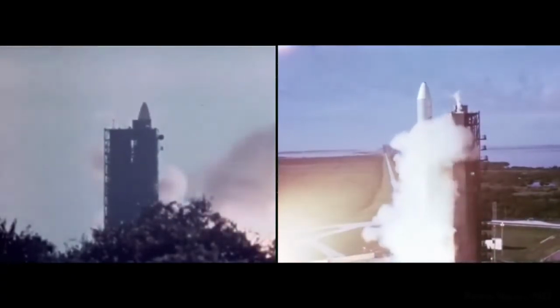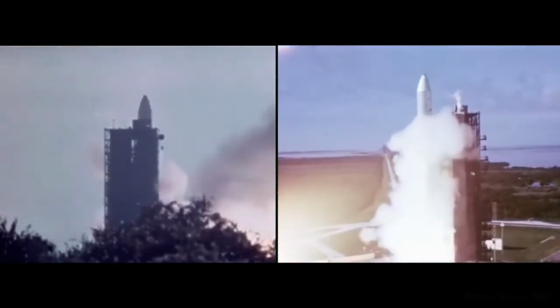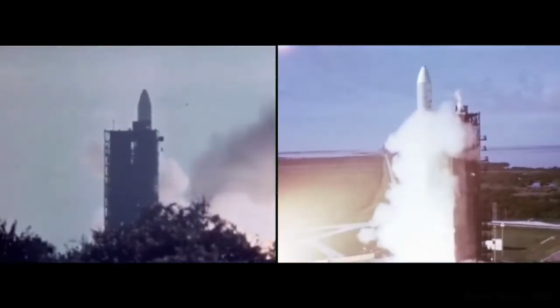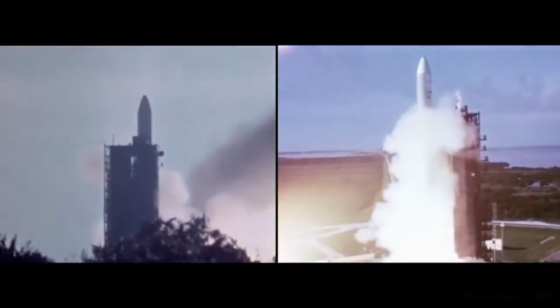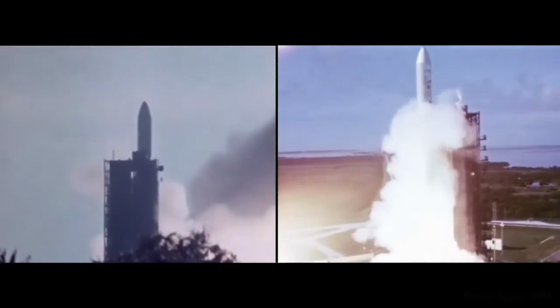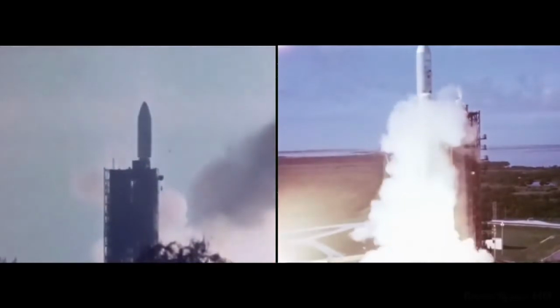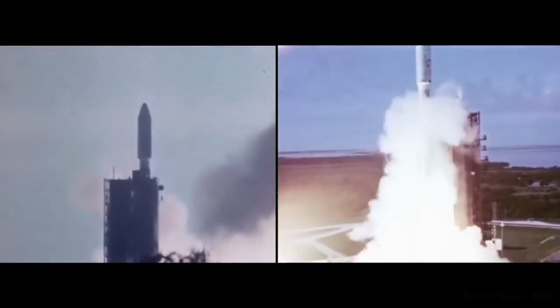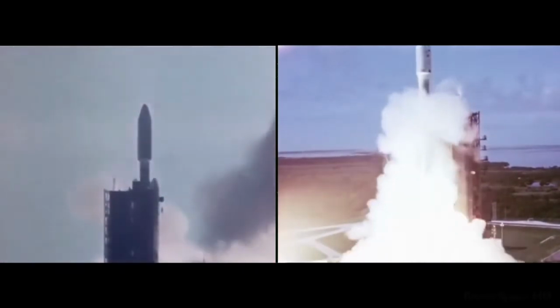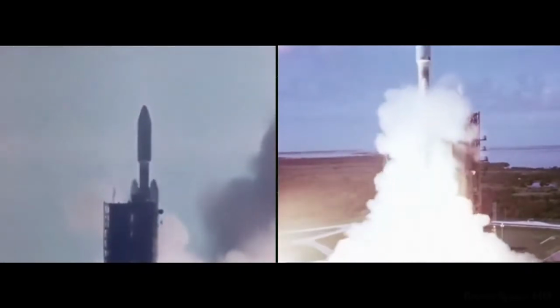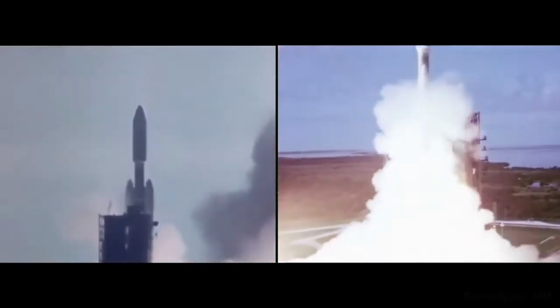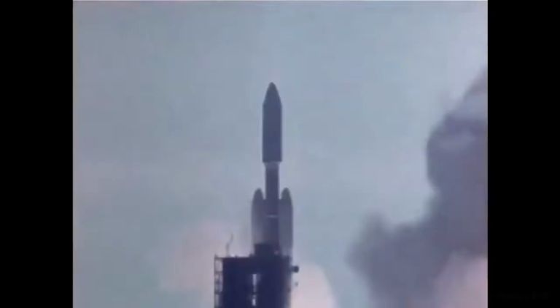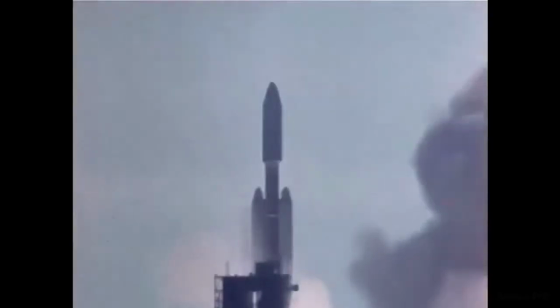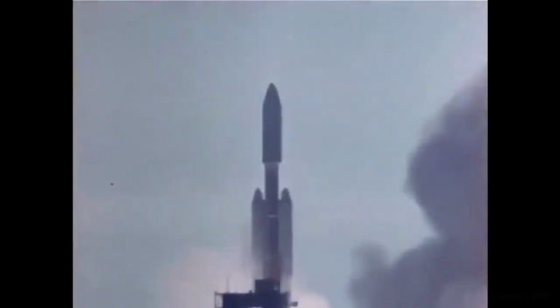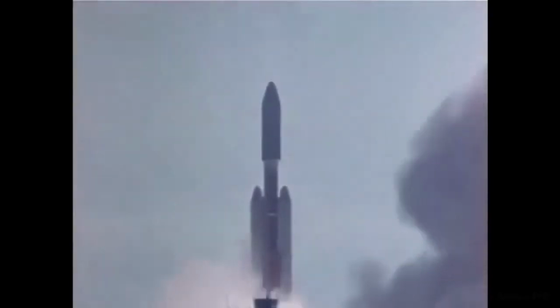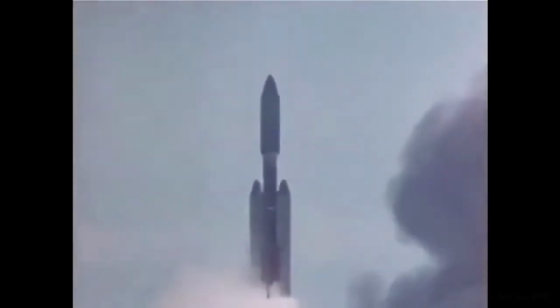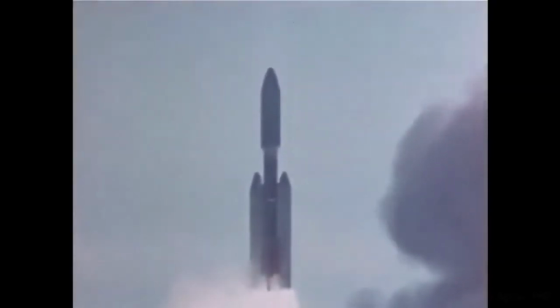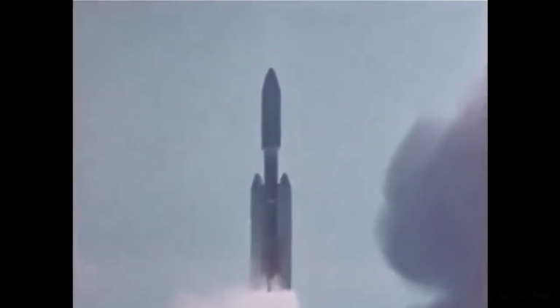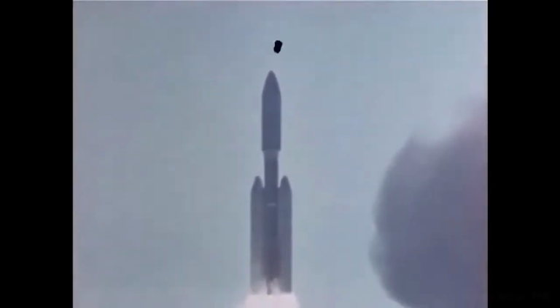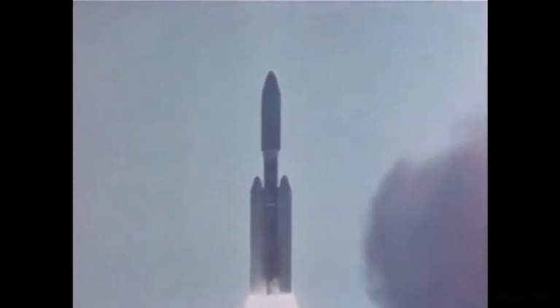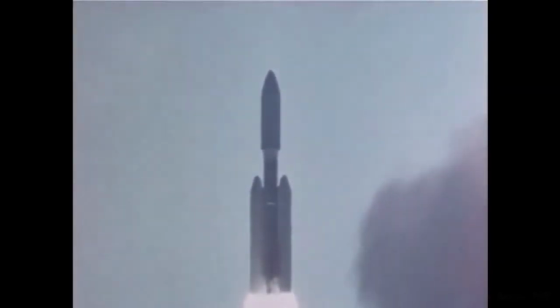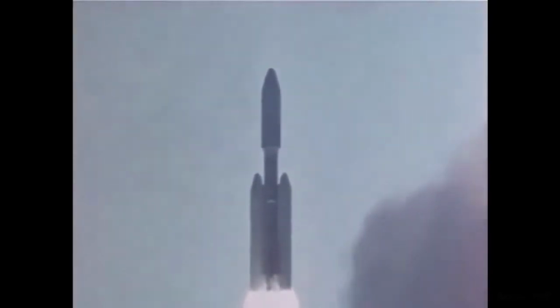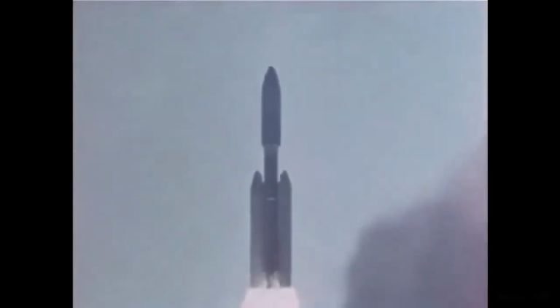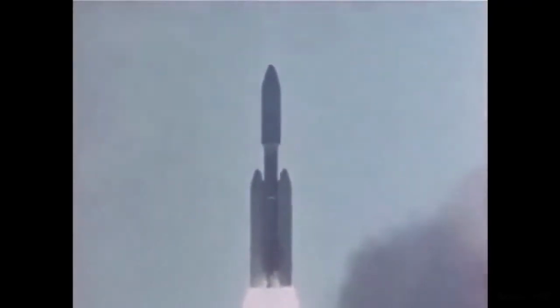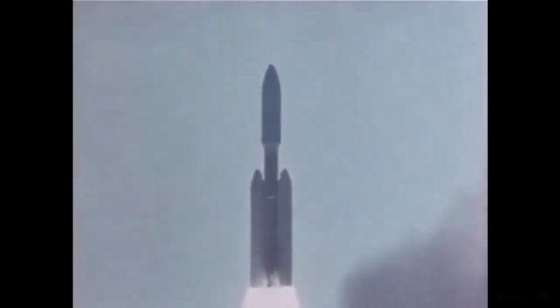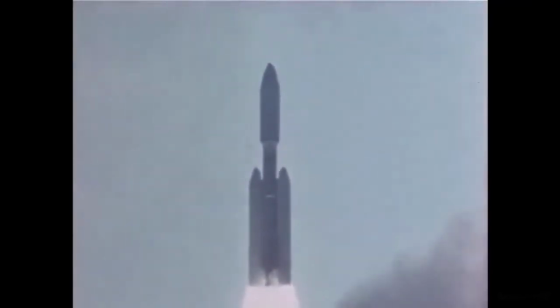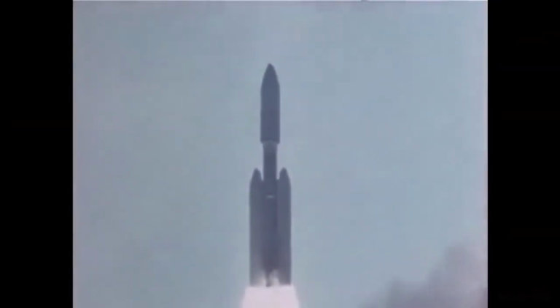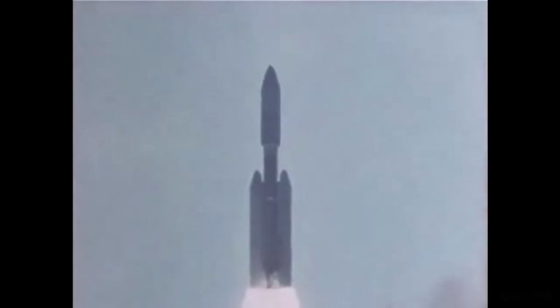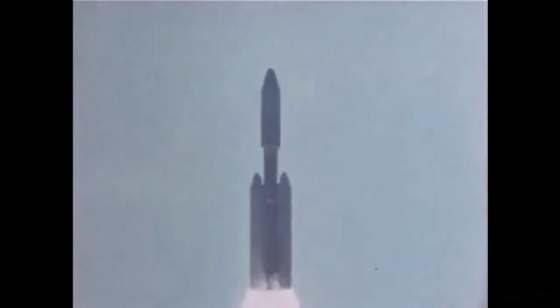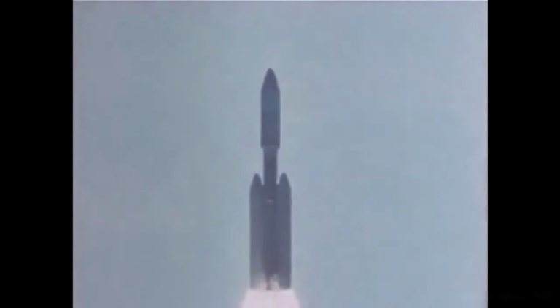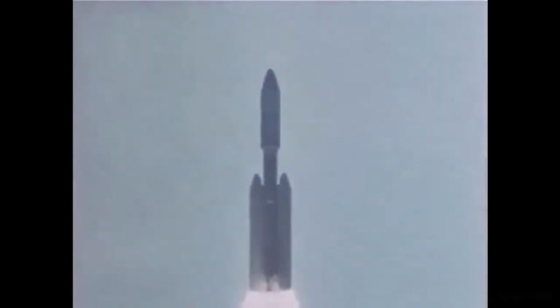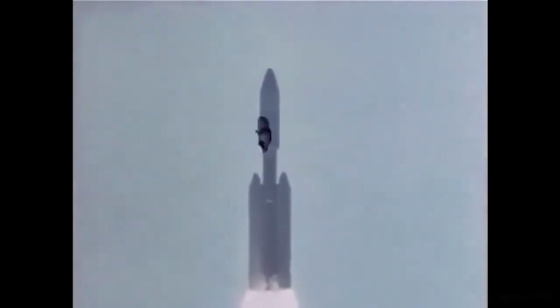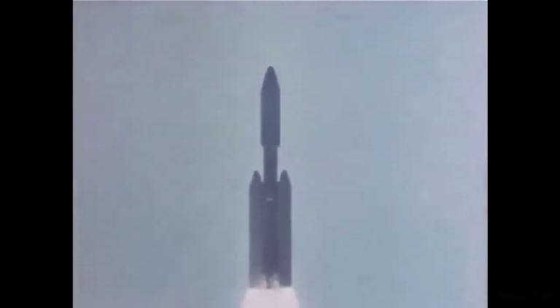Roll program is in on time, vehicle response is normal. TVC bus voltage looks good, tank pressure looks good.